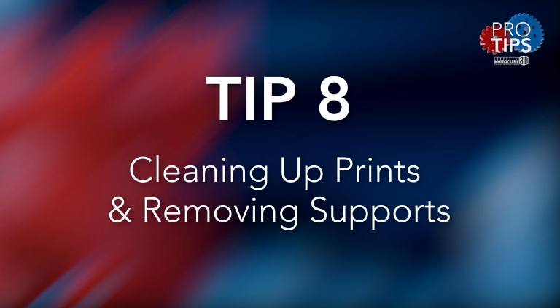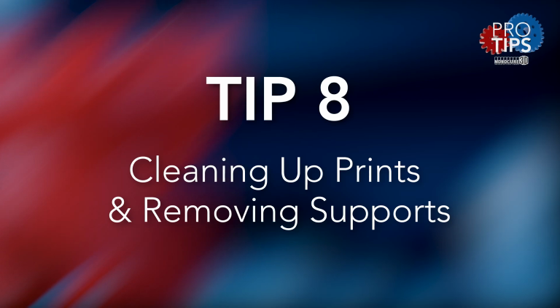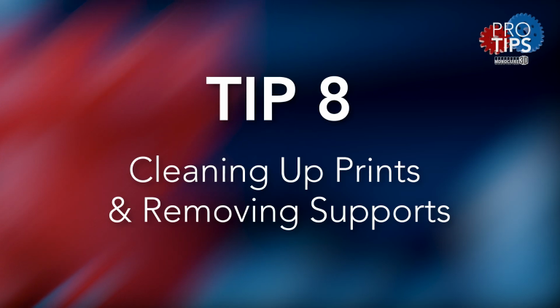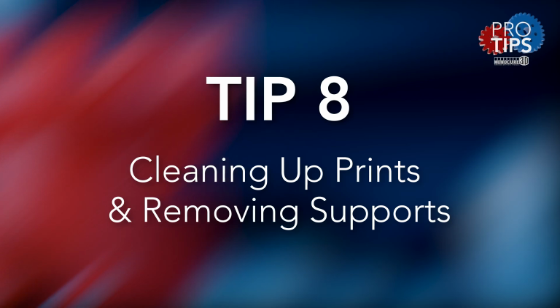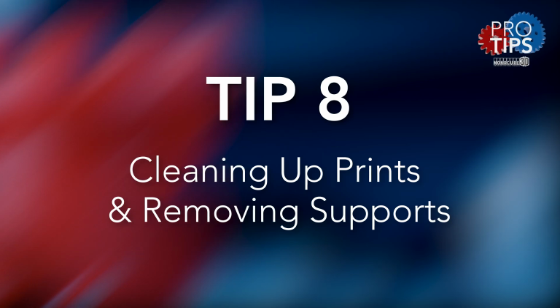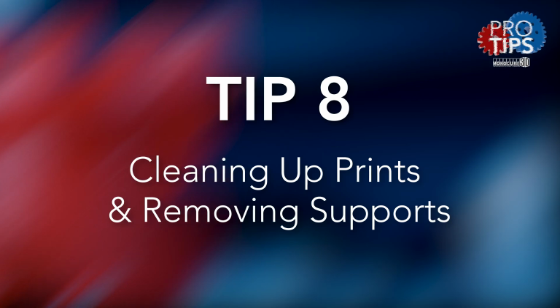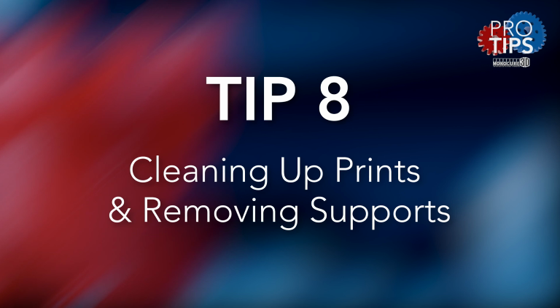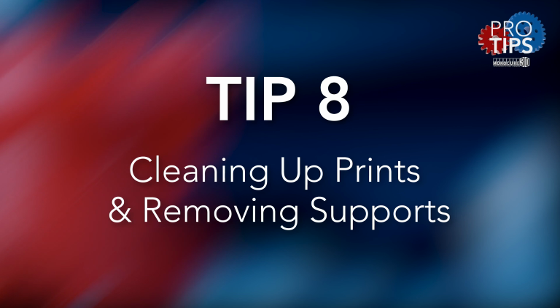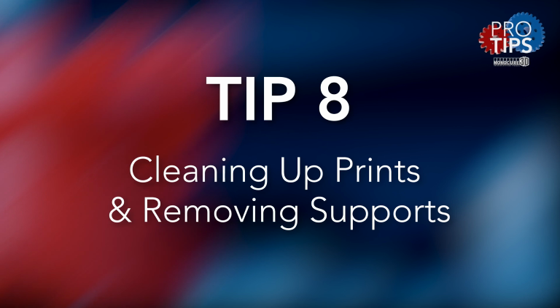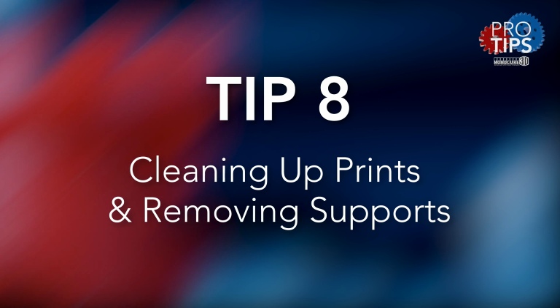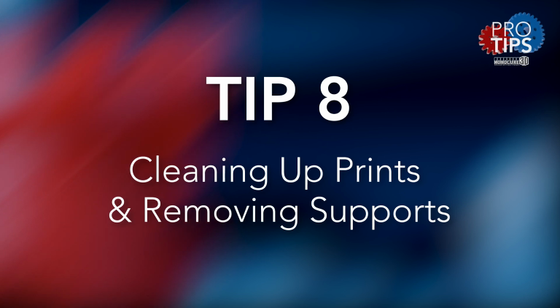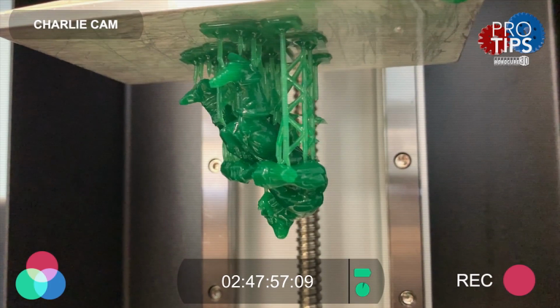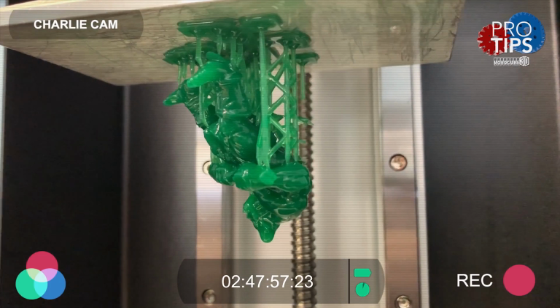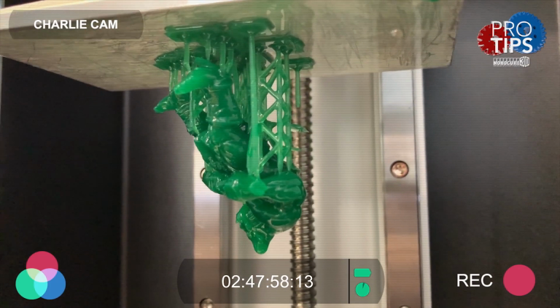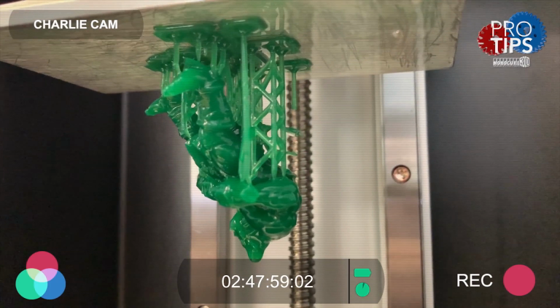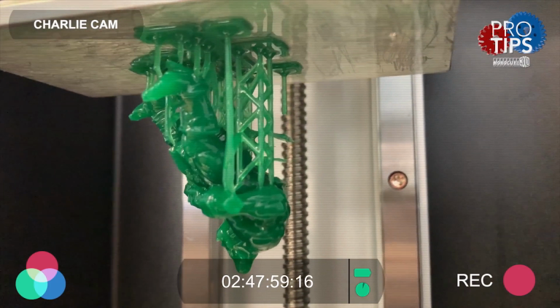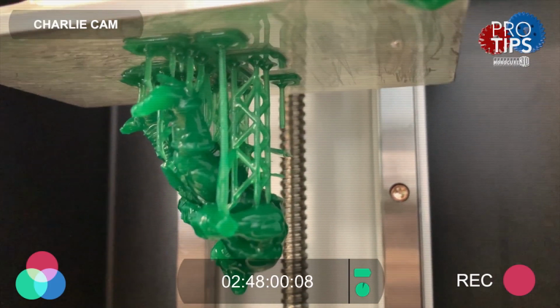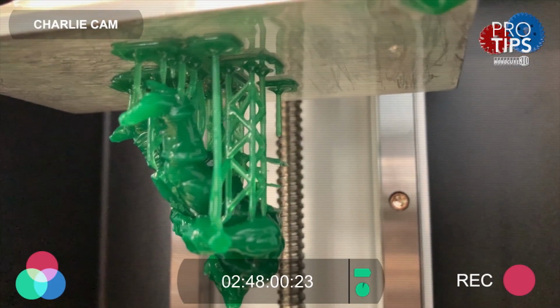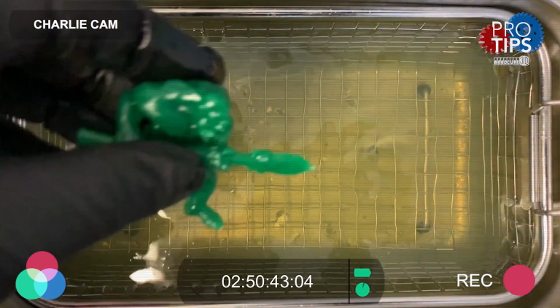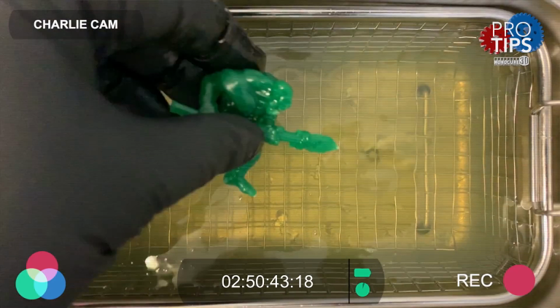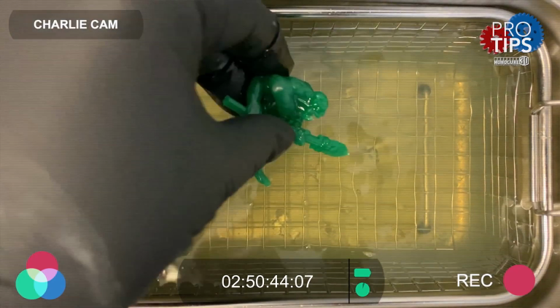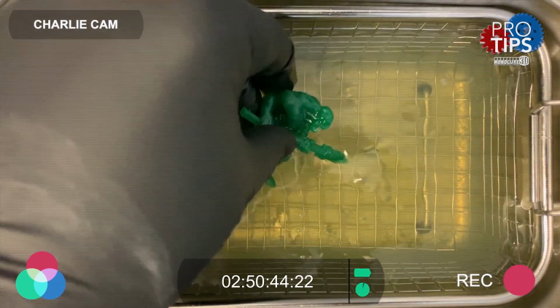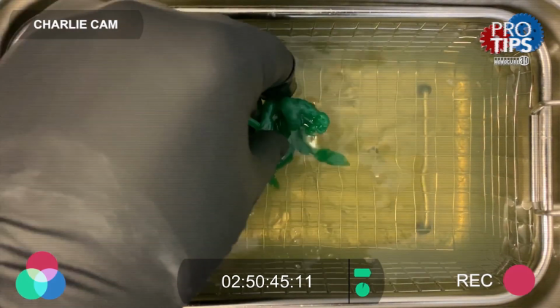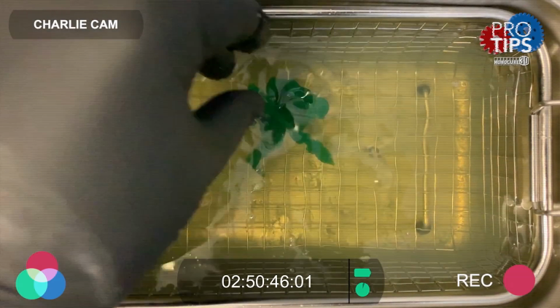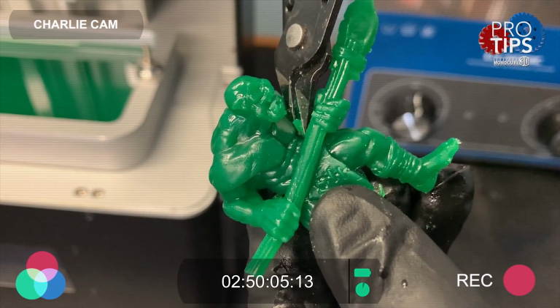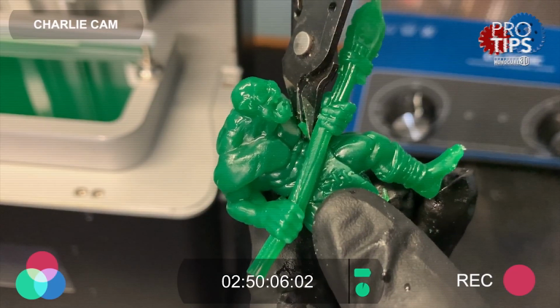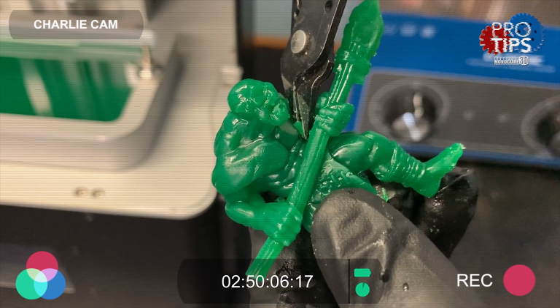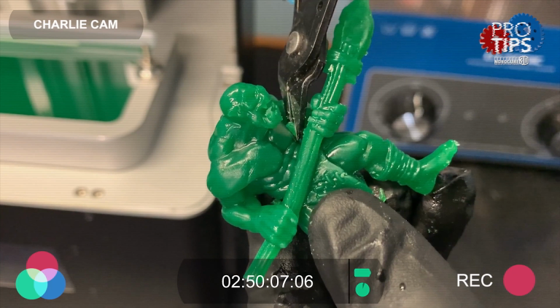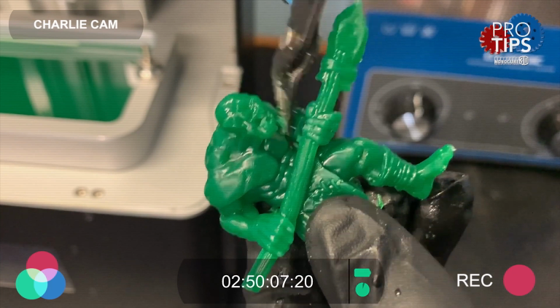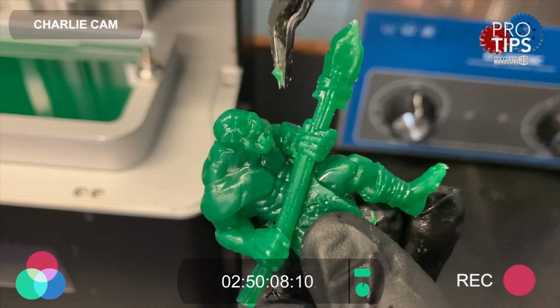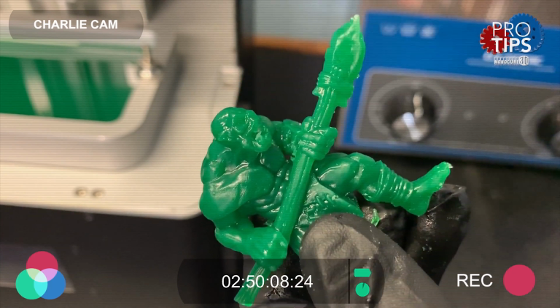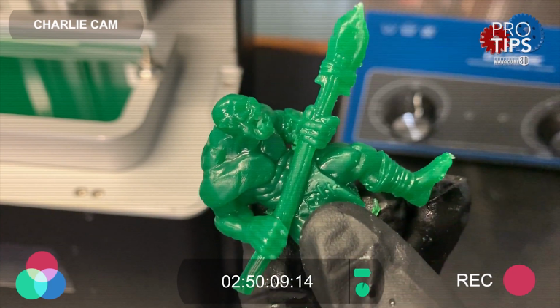Tip eight: learn how to best clean up your 3D printed parts using resin away, and how to remove the support structures with the smallest amount of damage to the model.